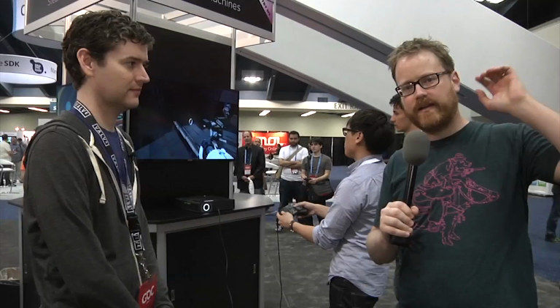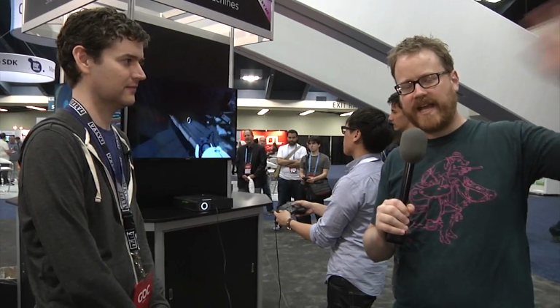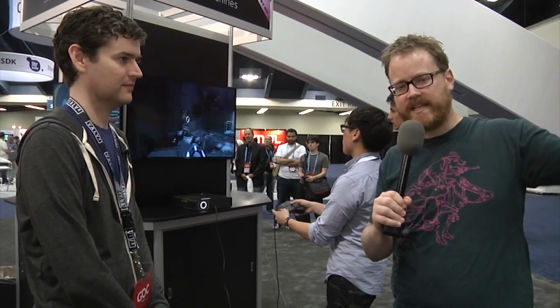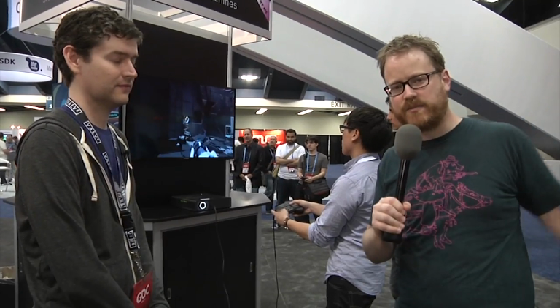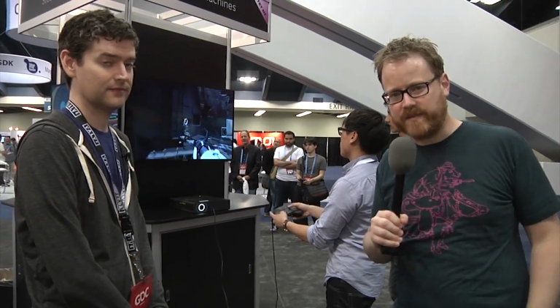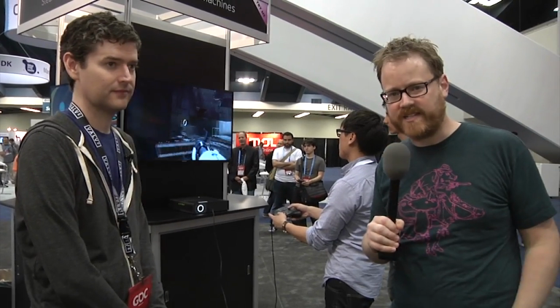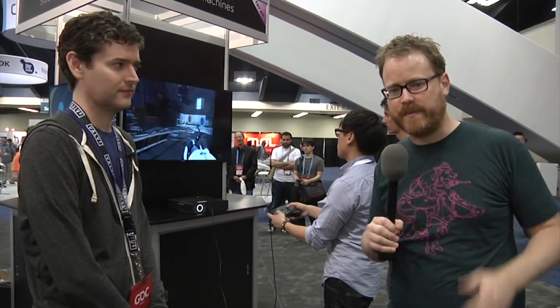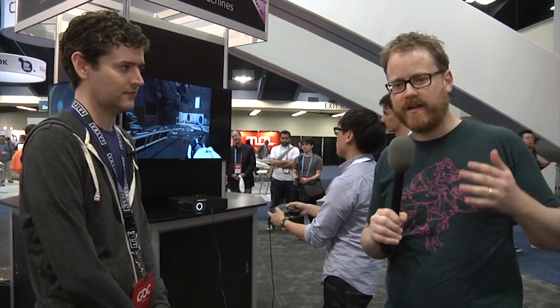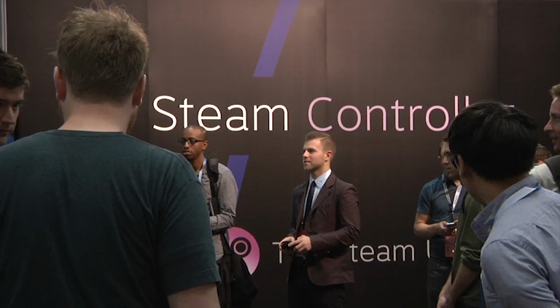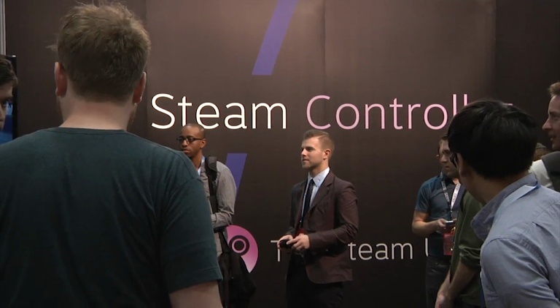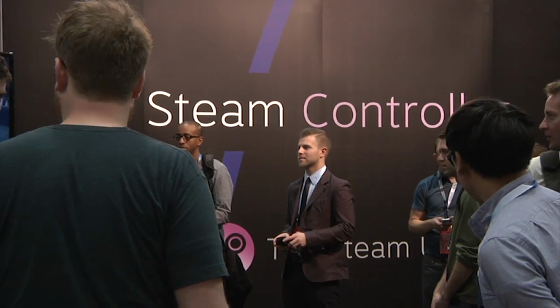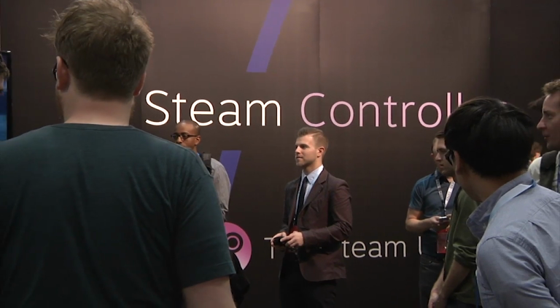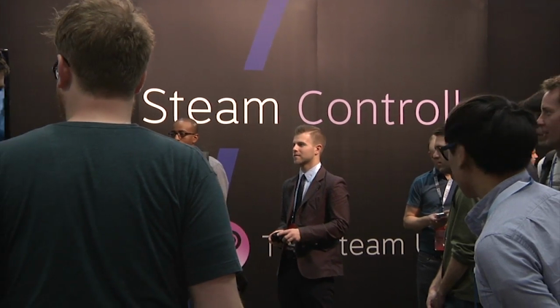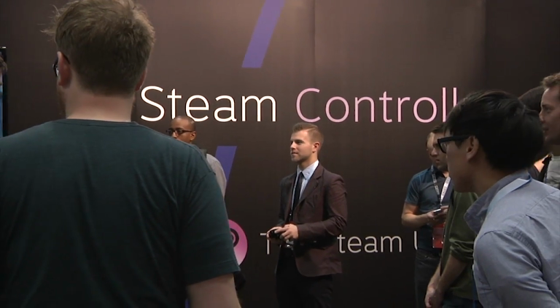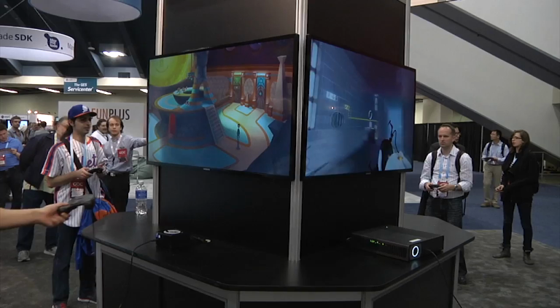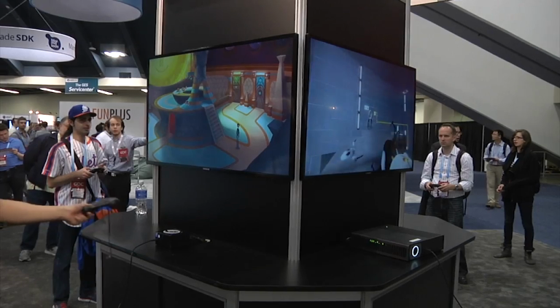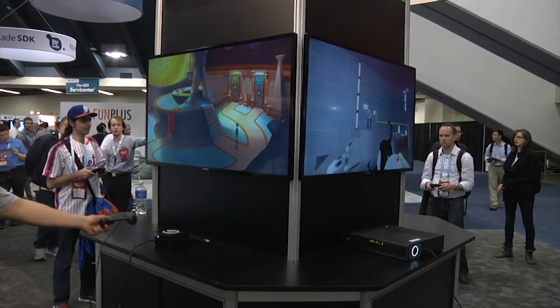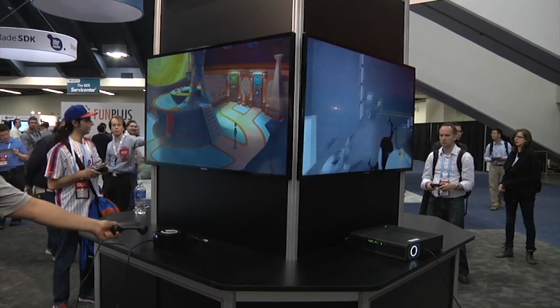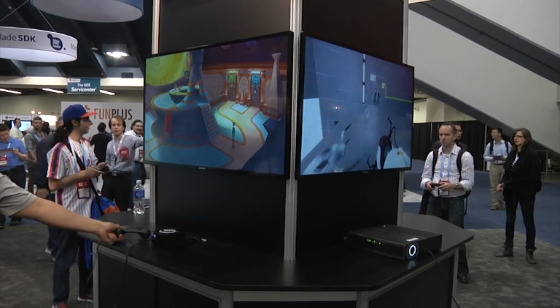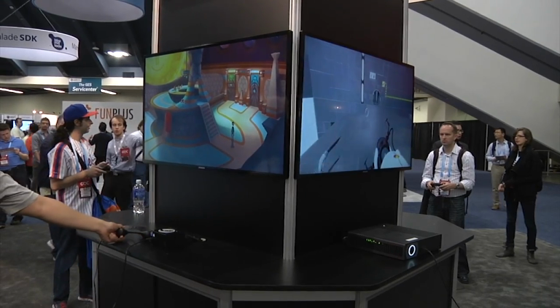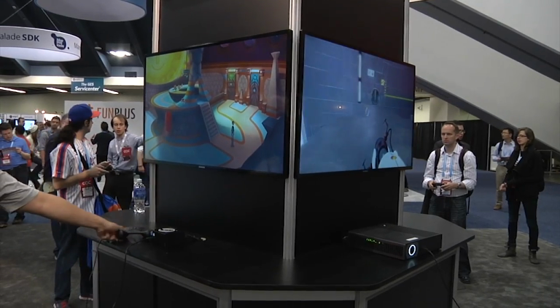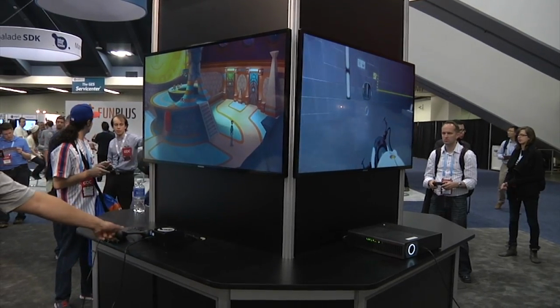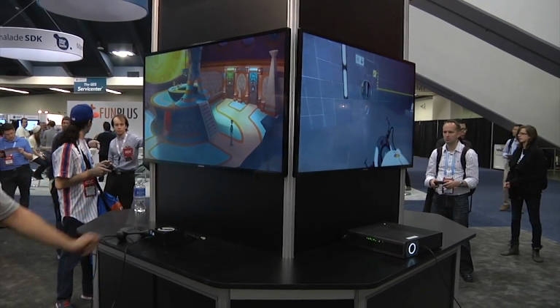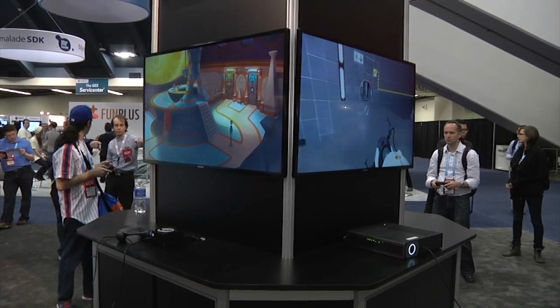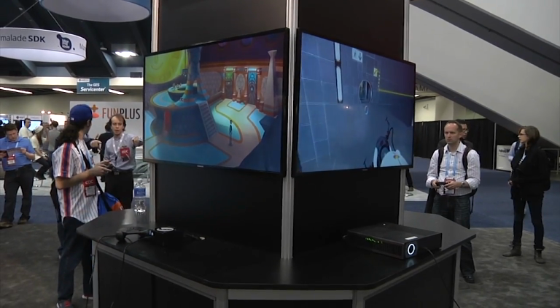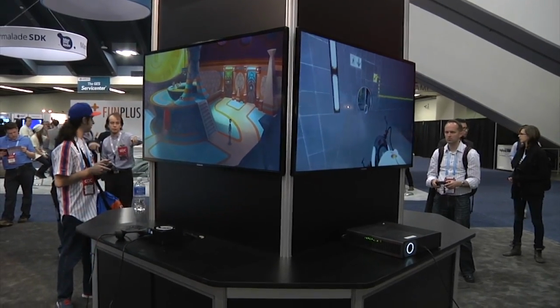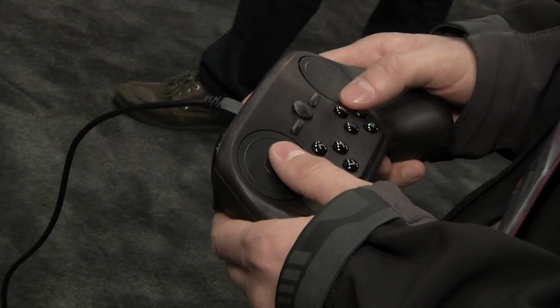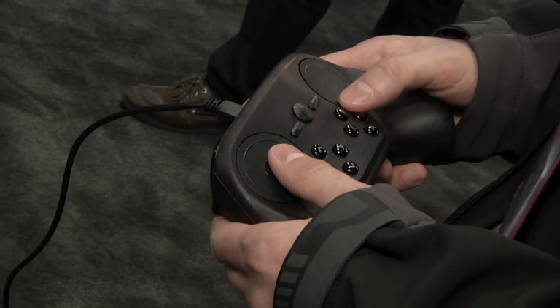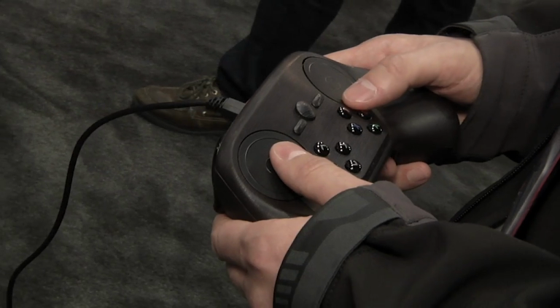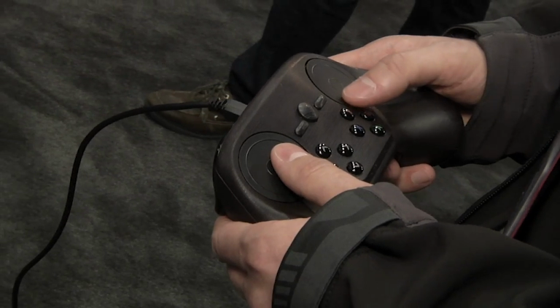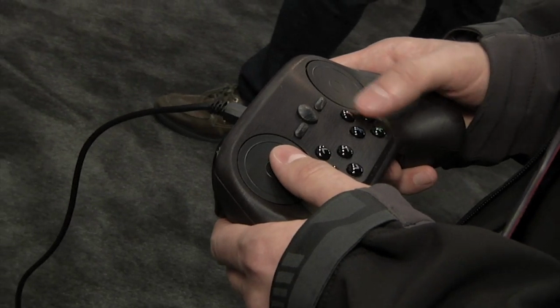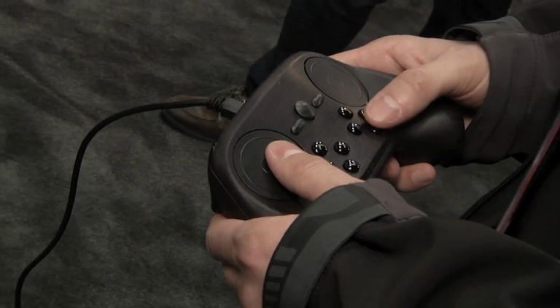Hey guys, this is Will from Tested. I'm here at GDC 2014 in the Valve booth with Scott Dalton, who's been working on, well, this guy.